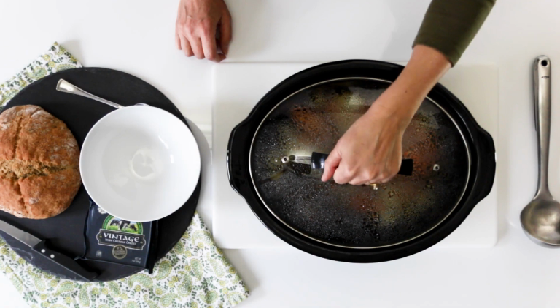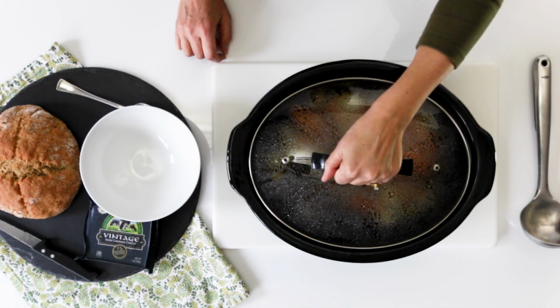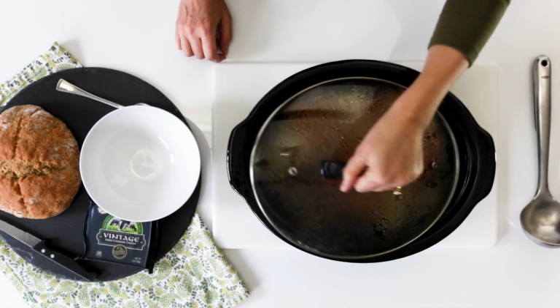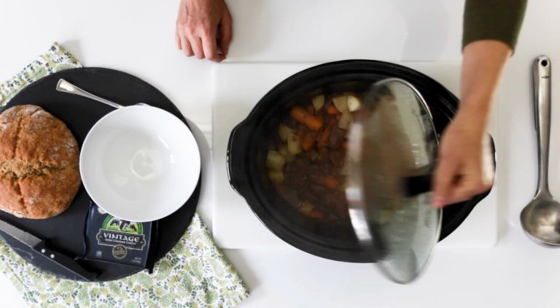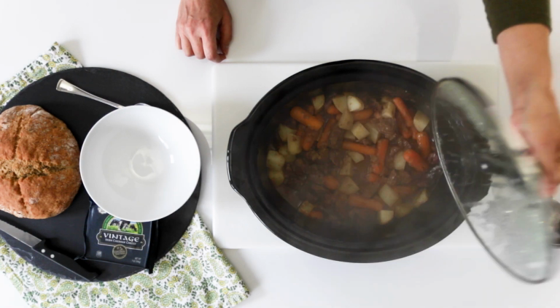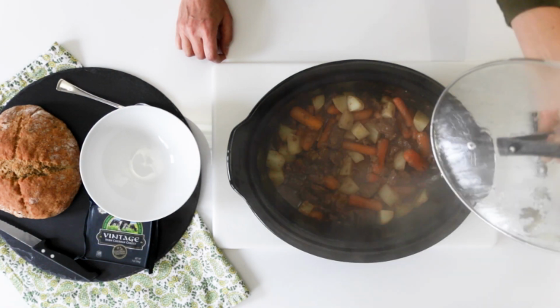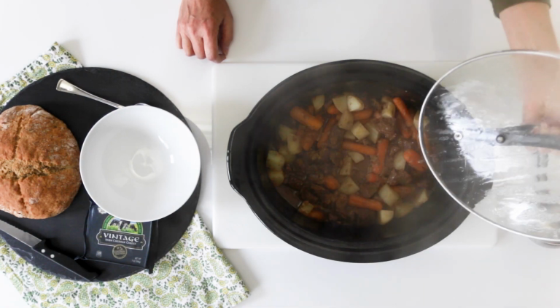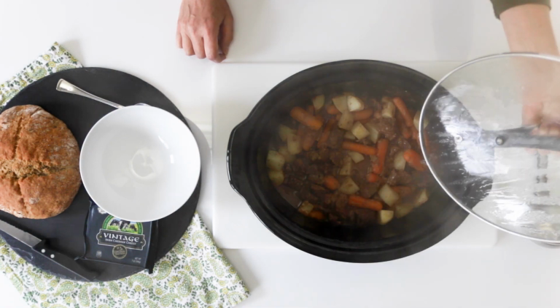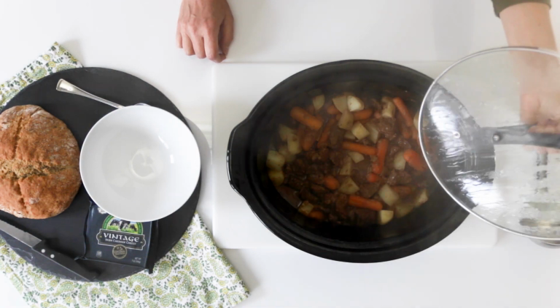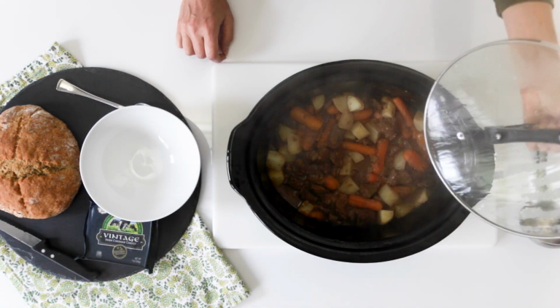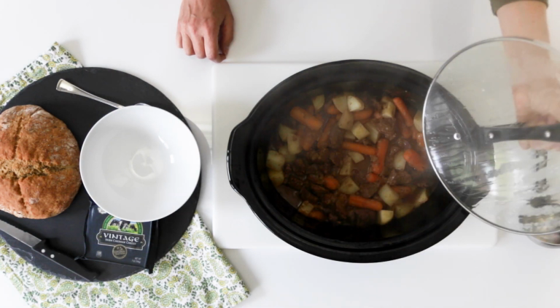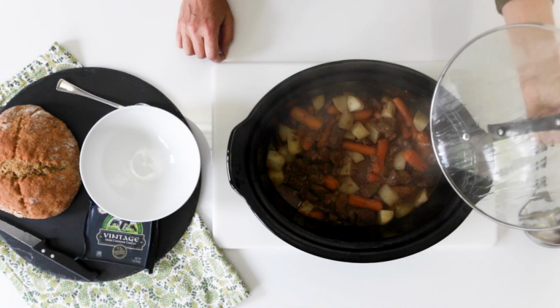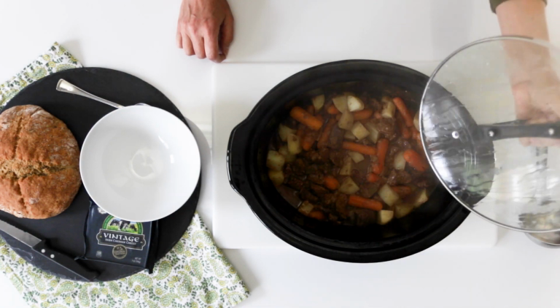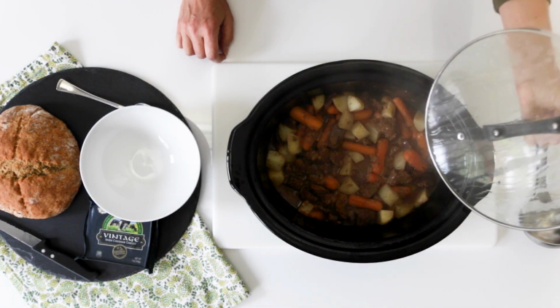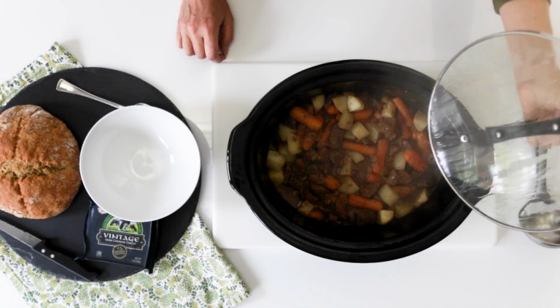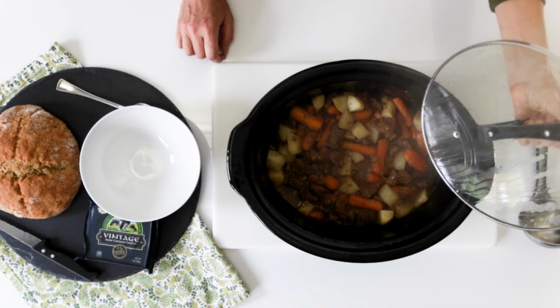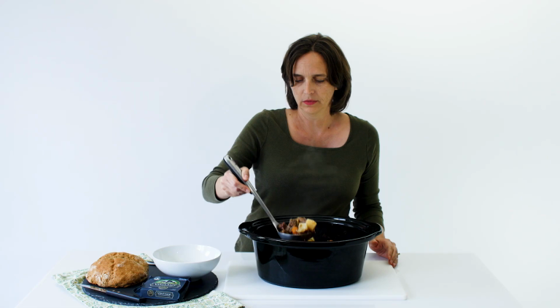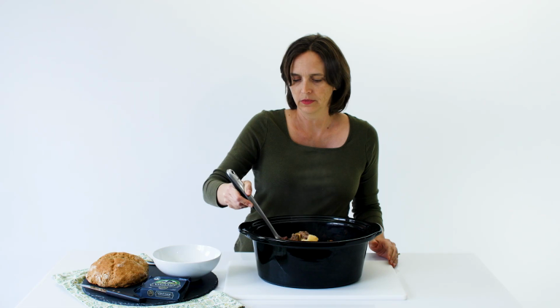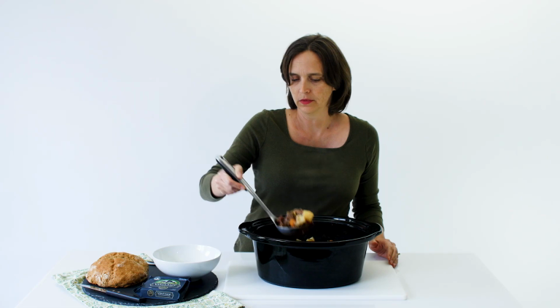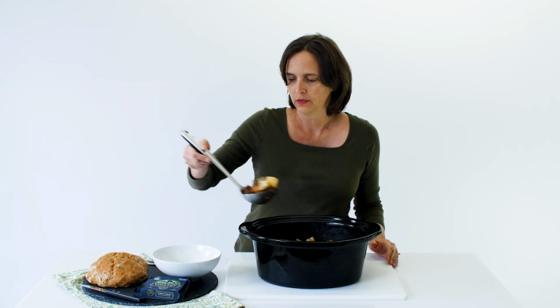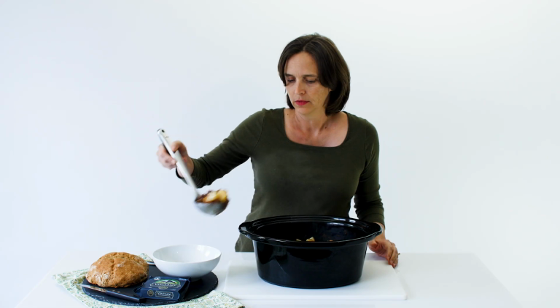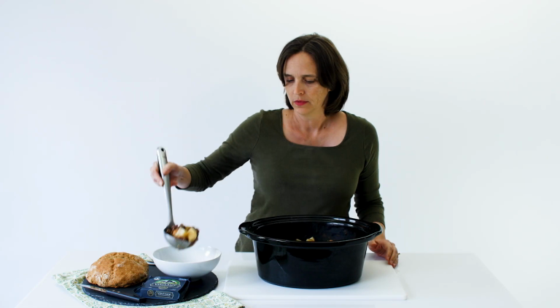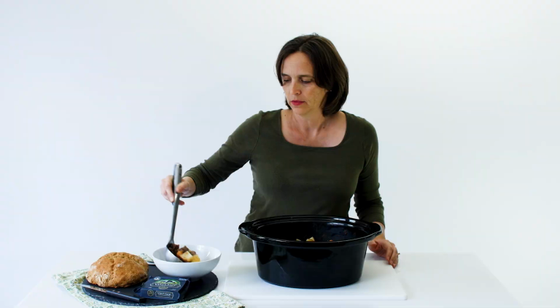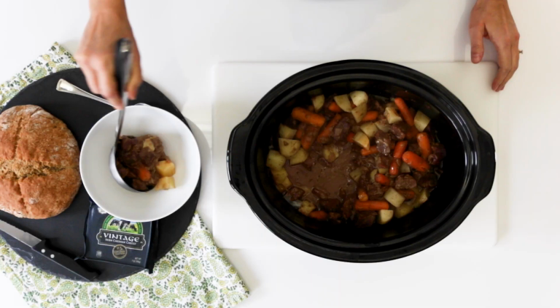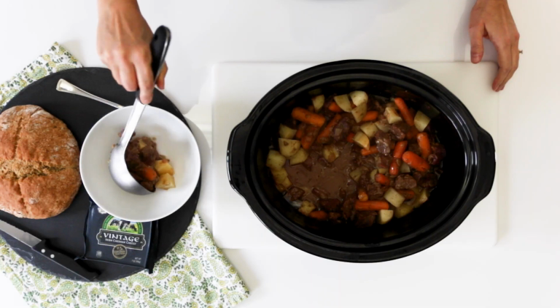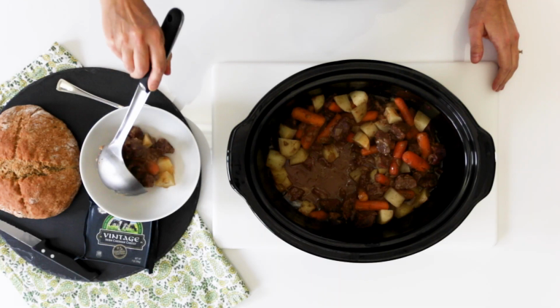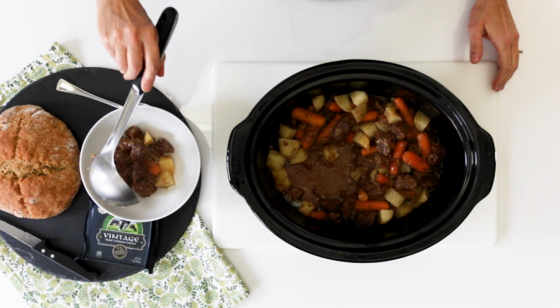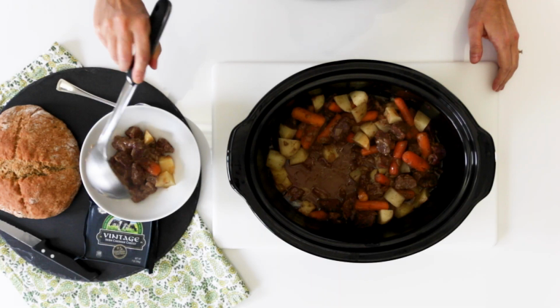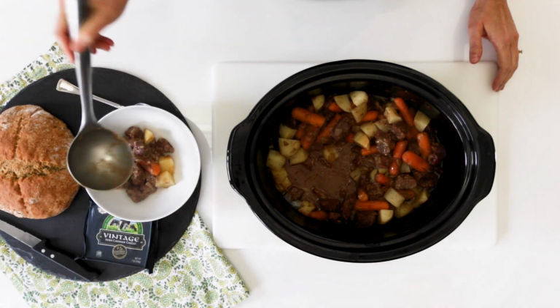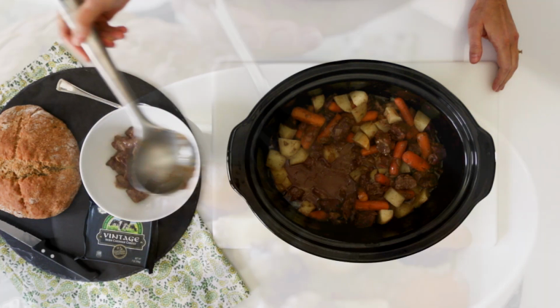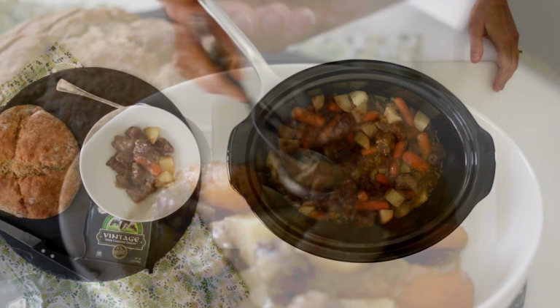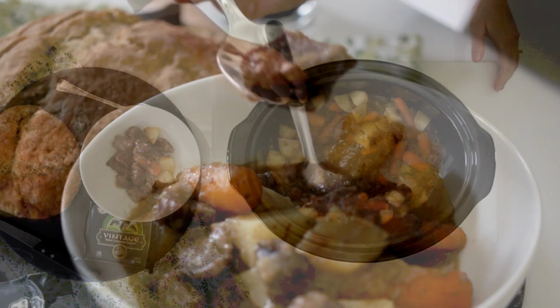When the final cooking time is complete, remove the bay leaf and enjoy your homemade Irish stew.